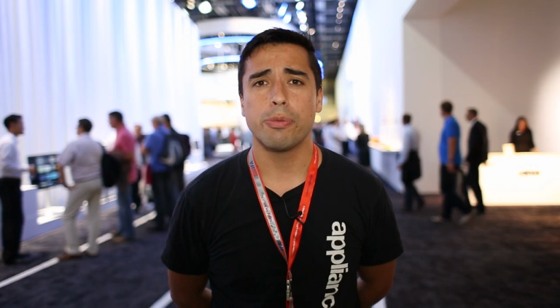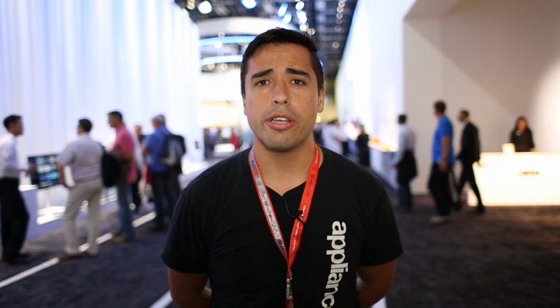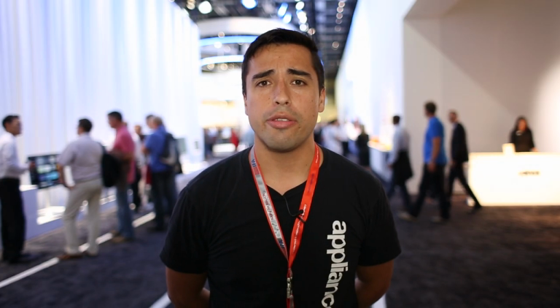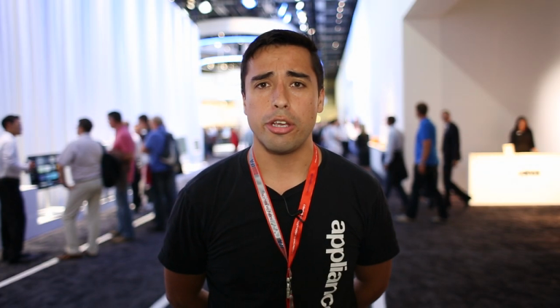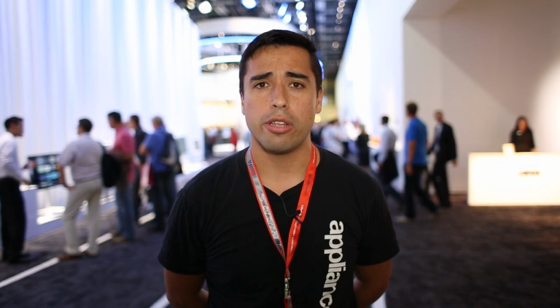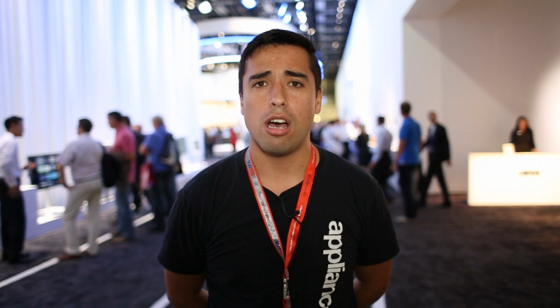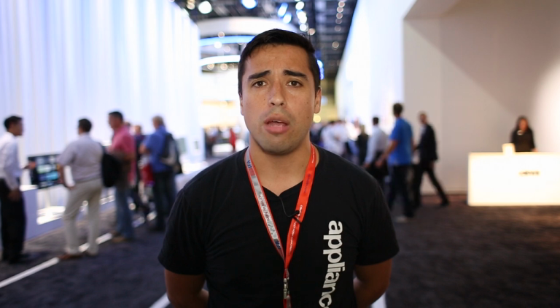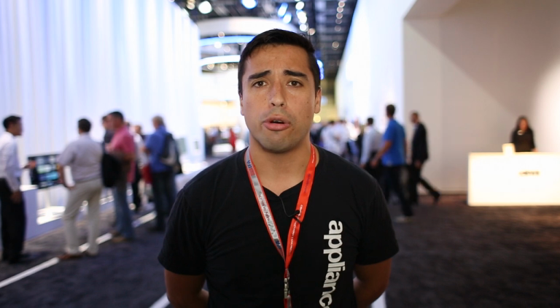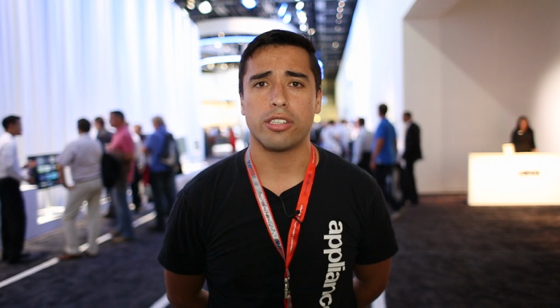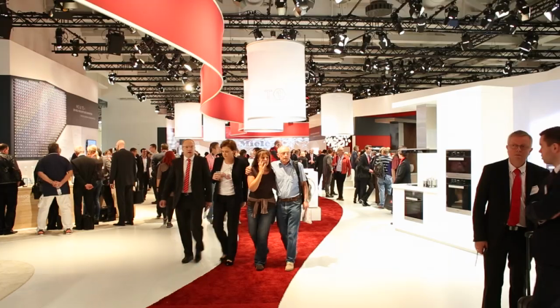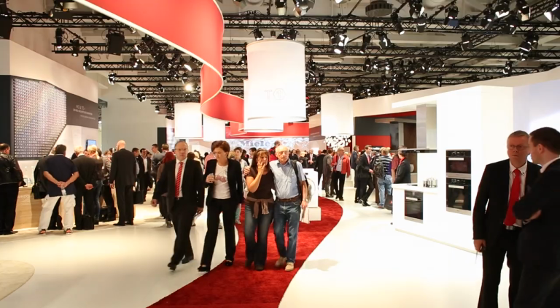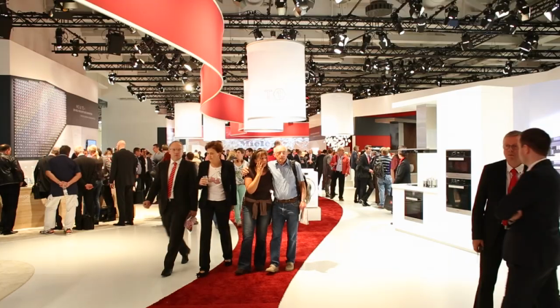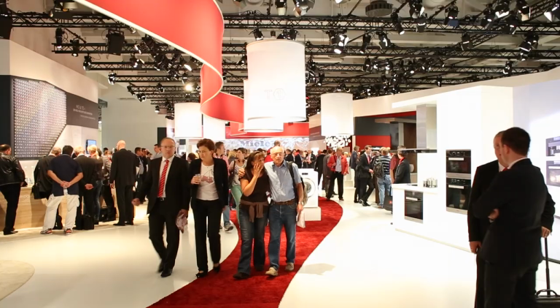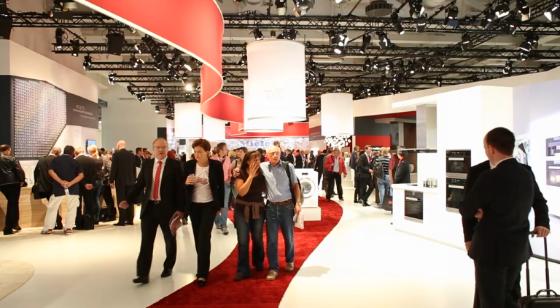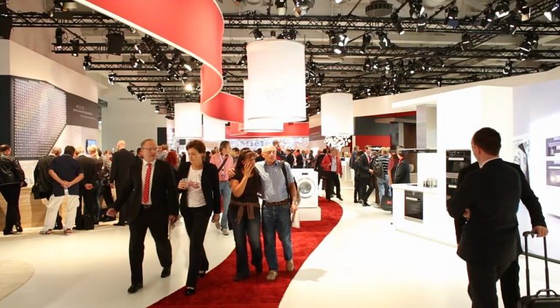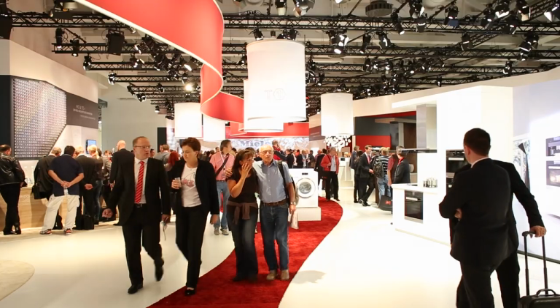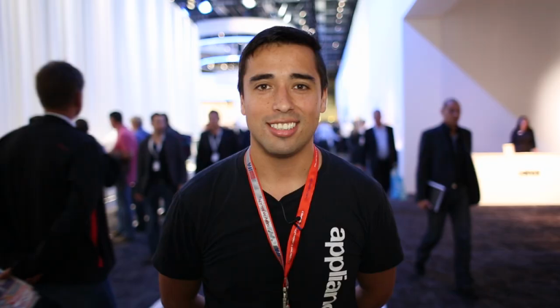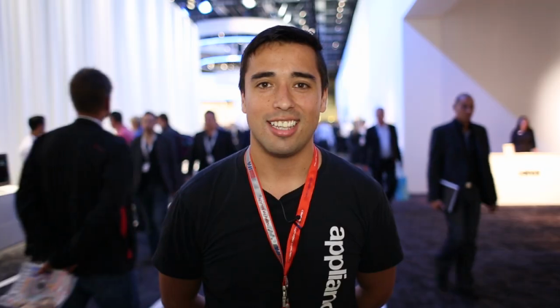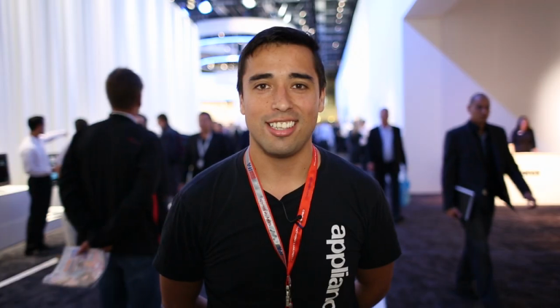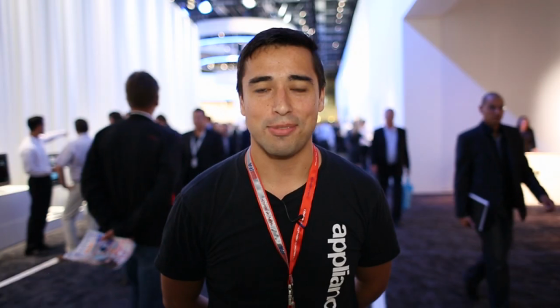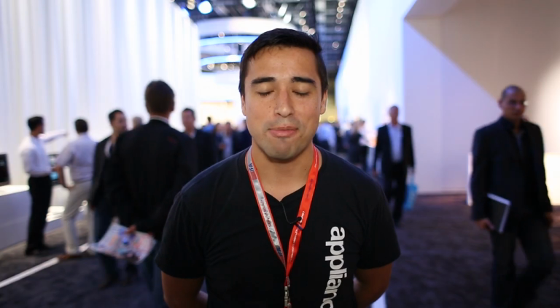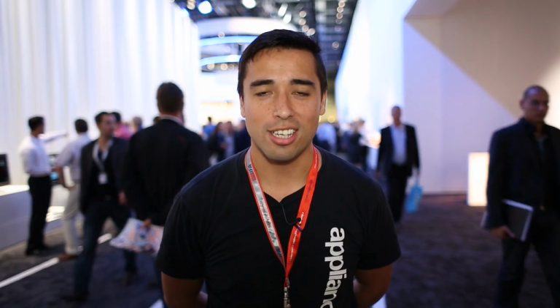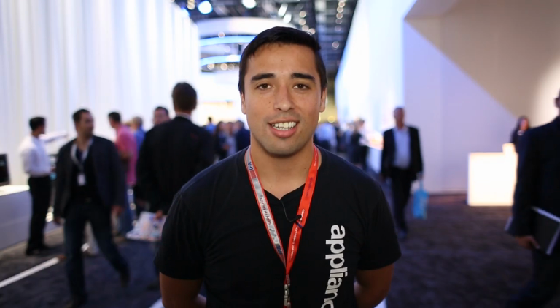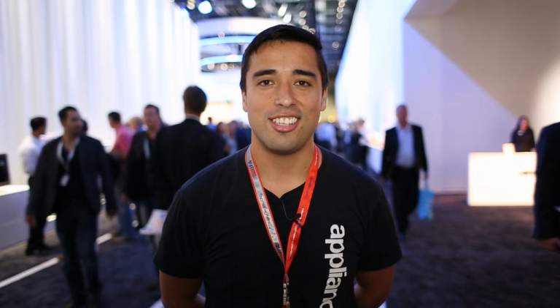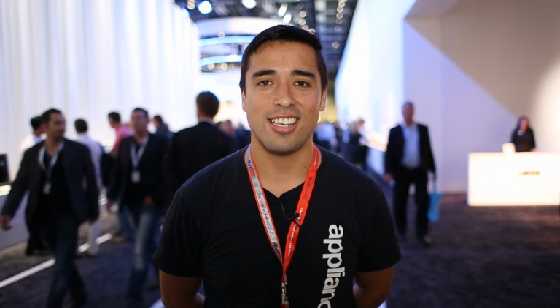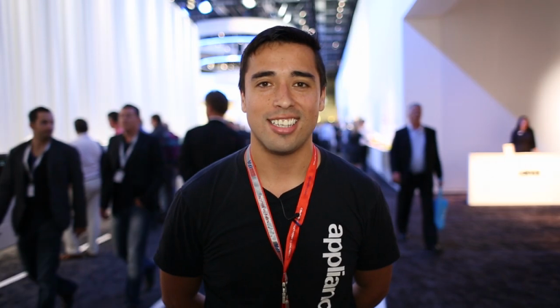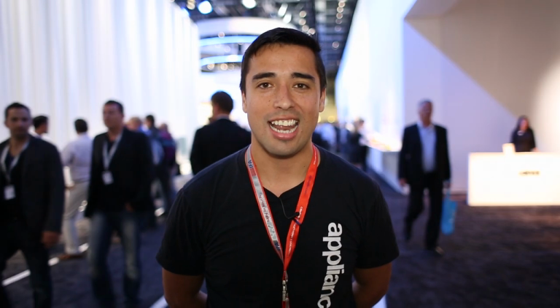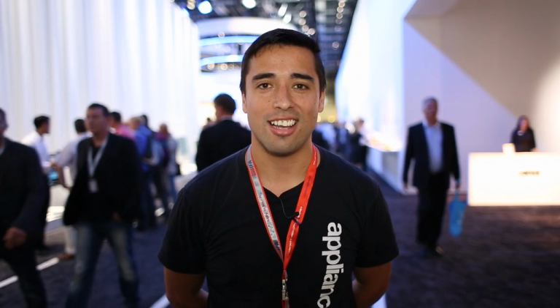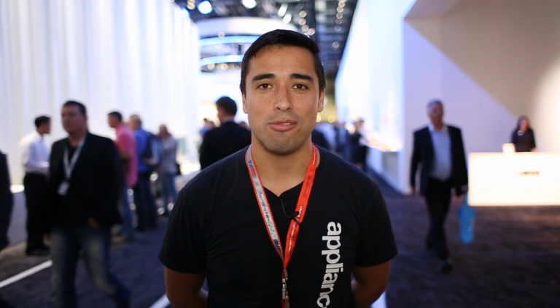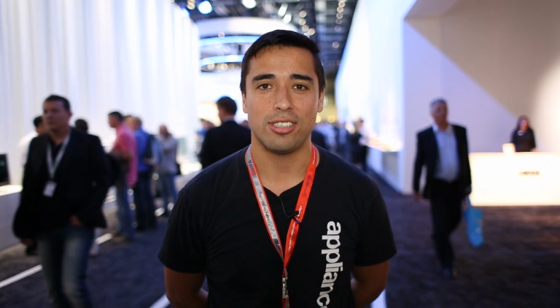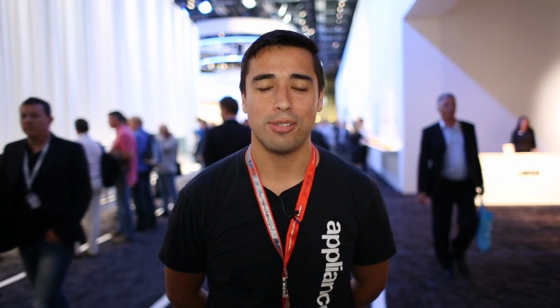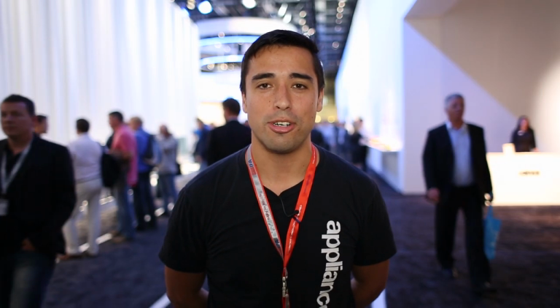And yeah, those were the highlight products from IFA Day 5. This has been Mike — cheers, and we'll see you tomorrow.